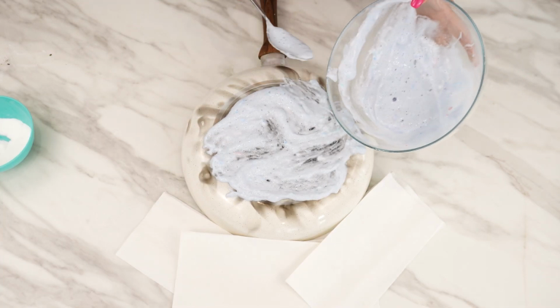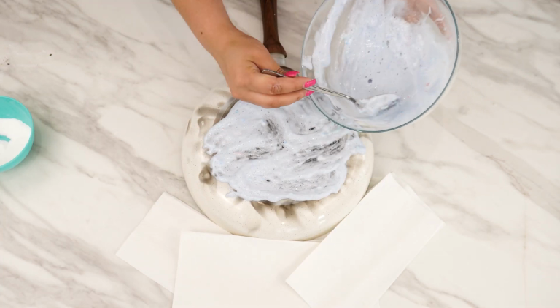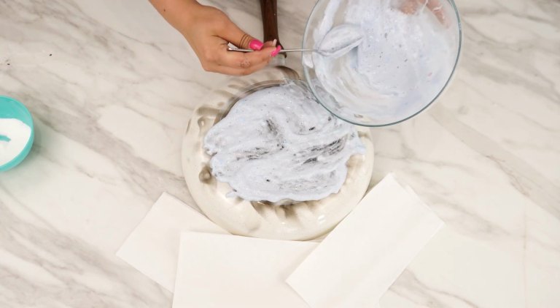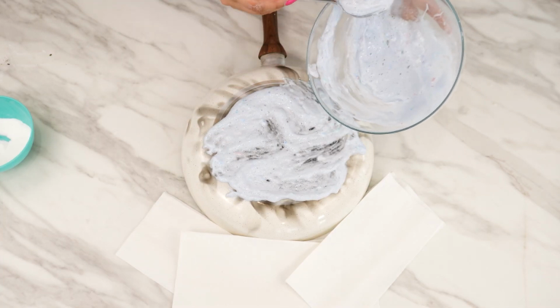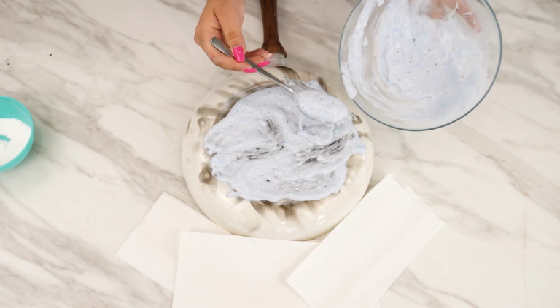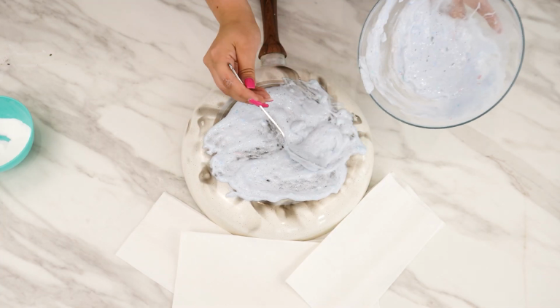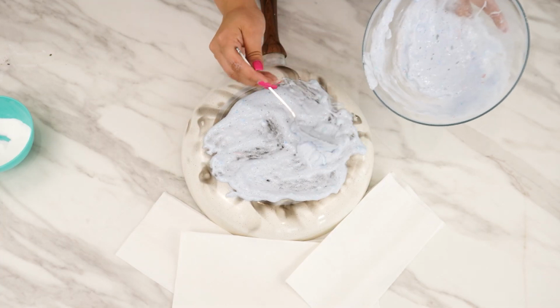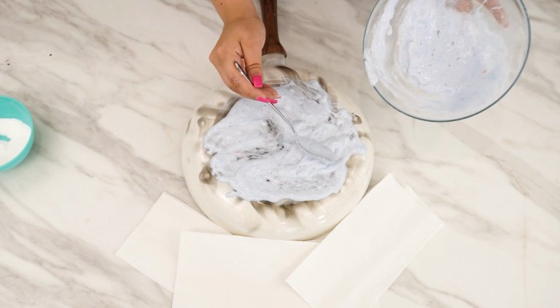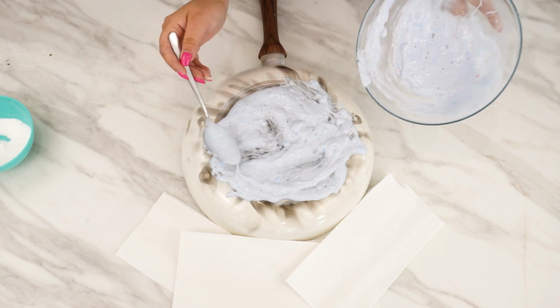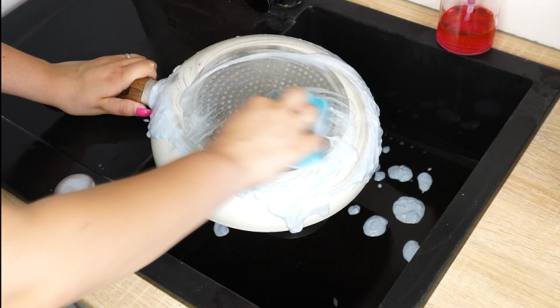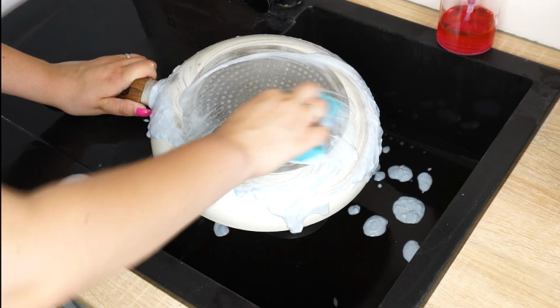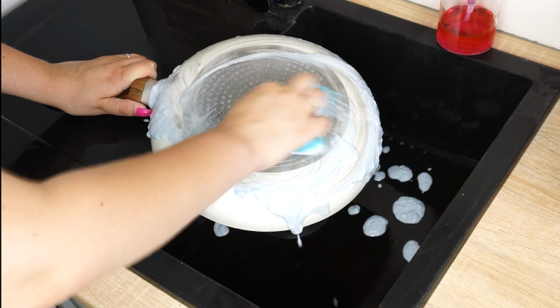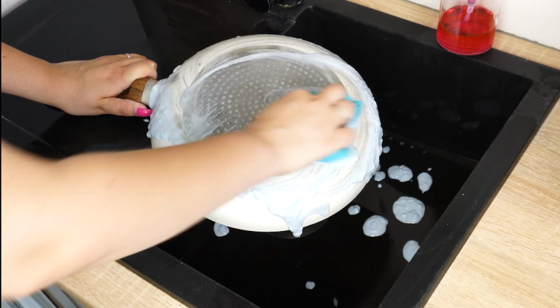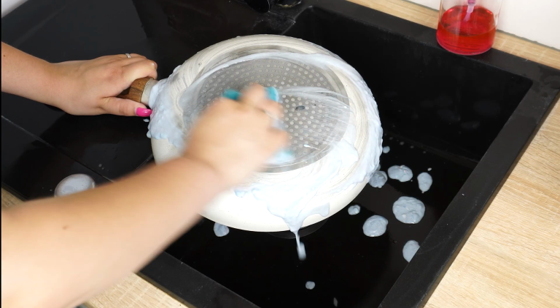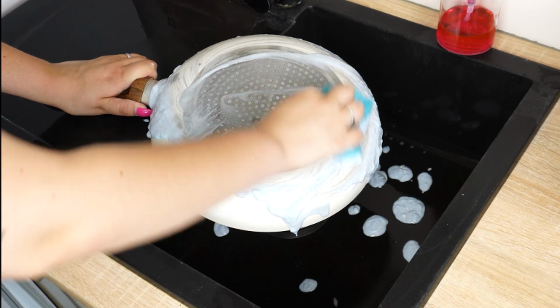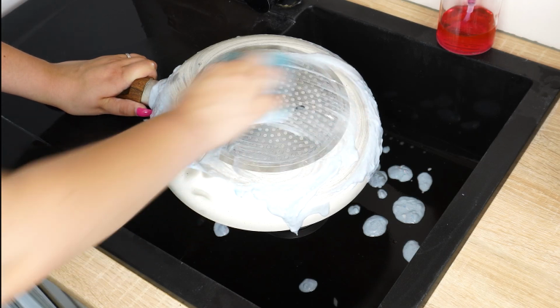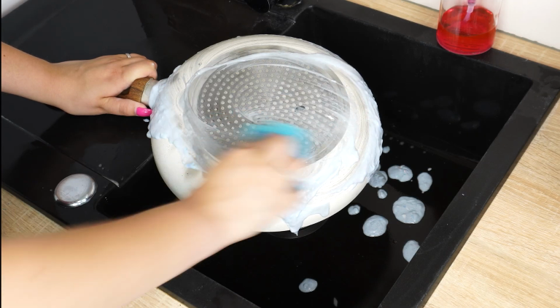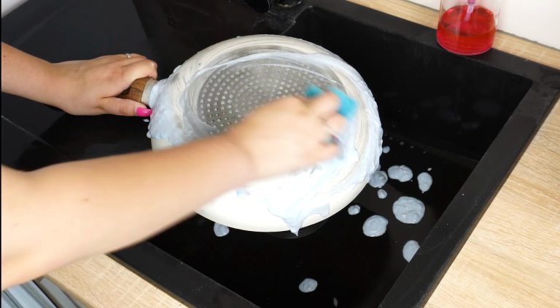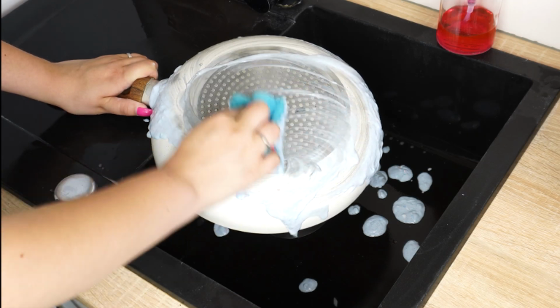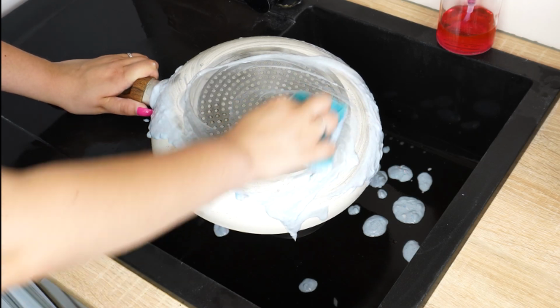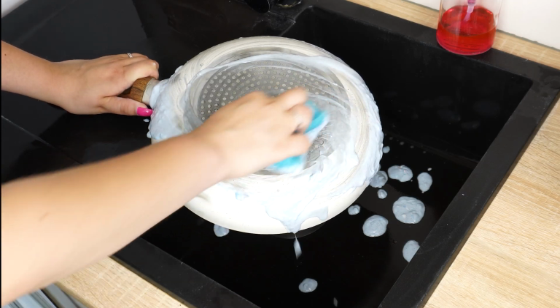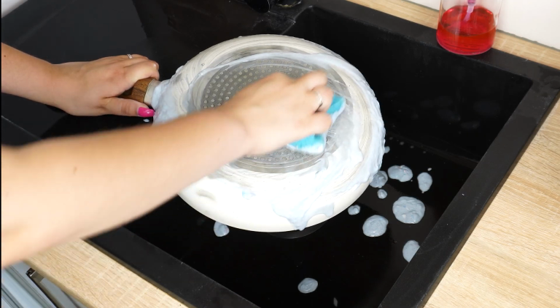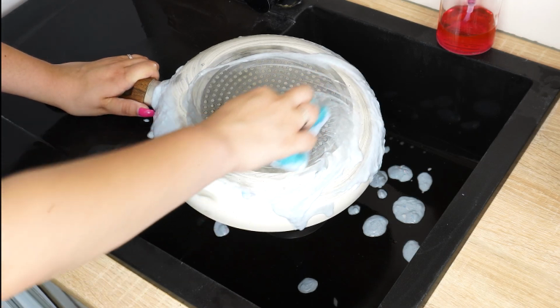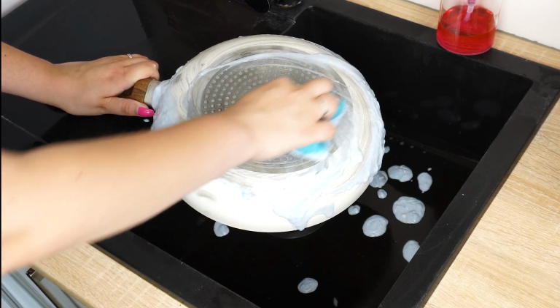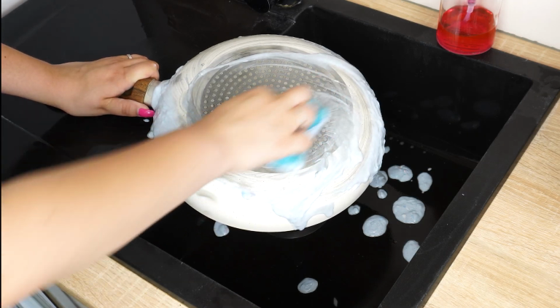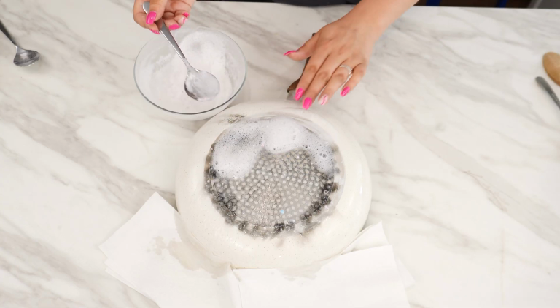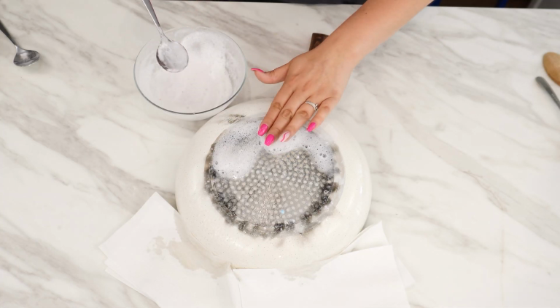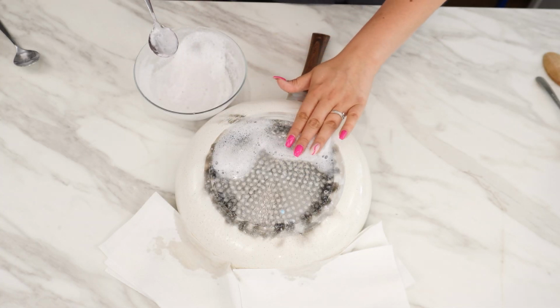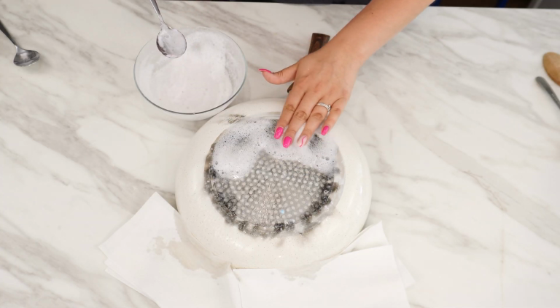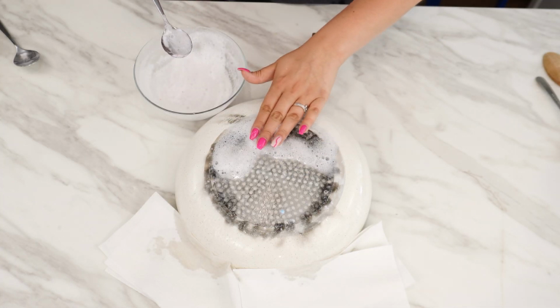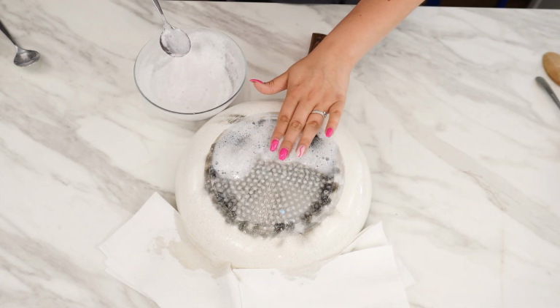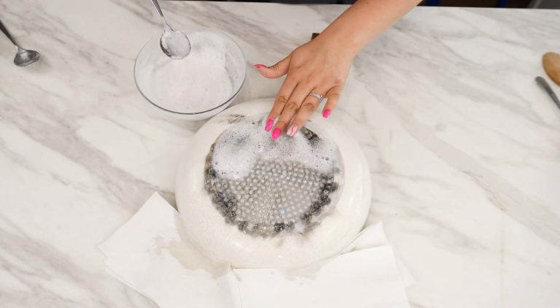Here's my method for cleaning a burnt pan. Thanks to it, my pots are clean and shiny. I've tried many methods before, but none worked as well as this one.